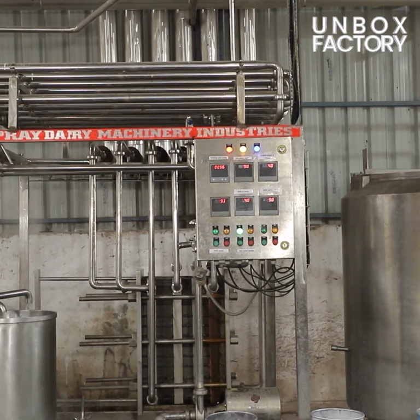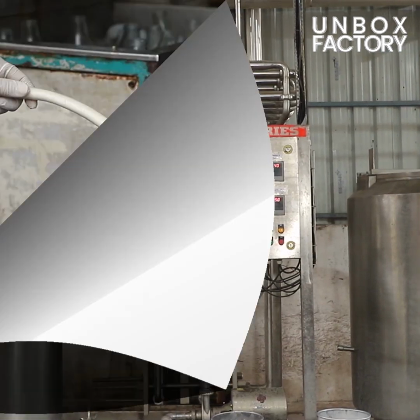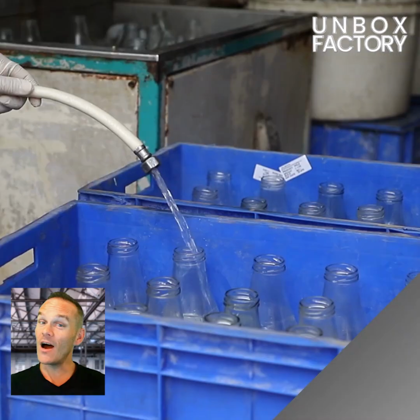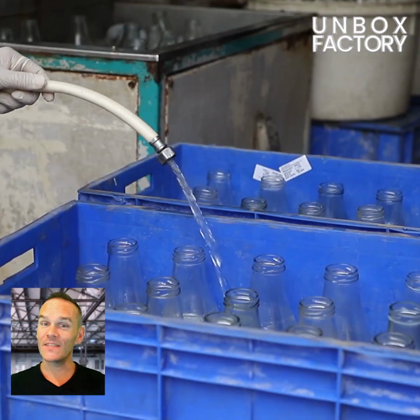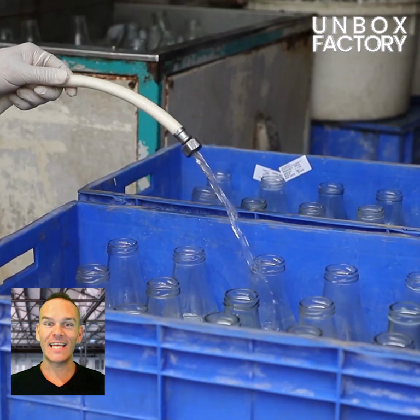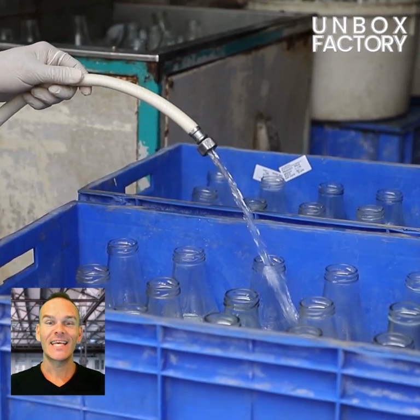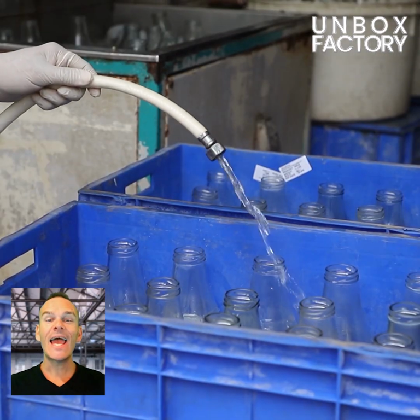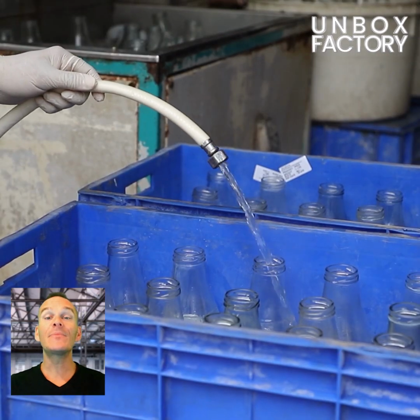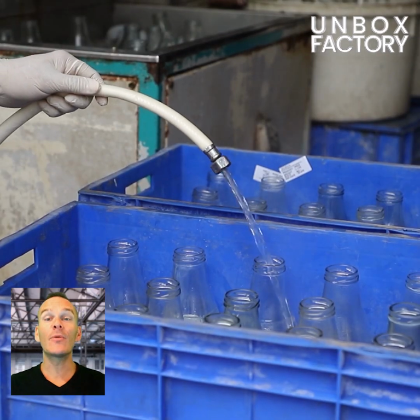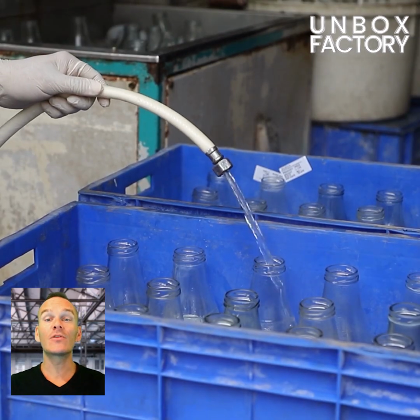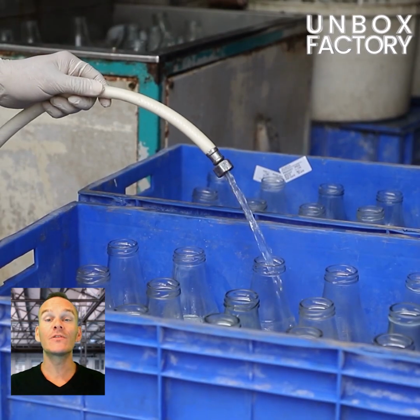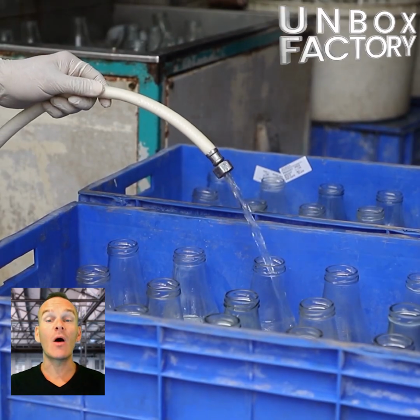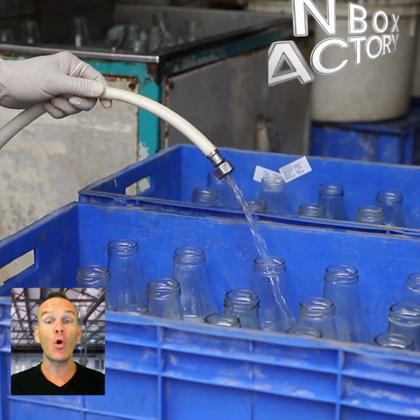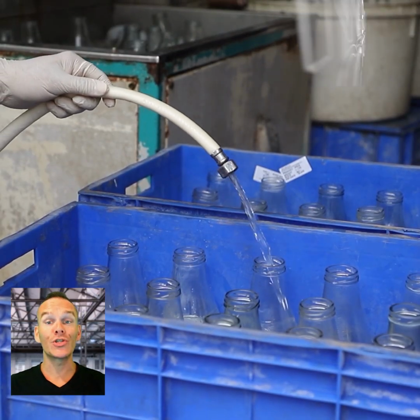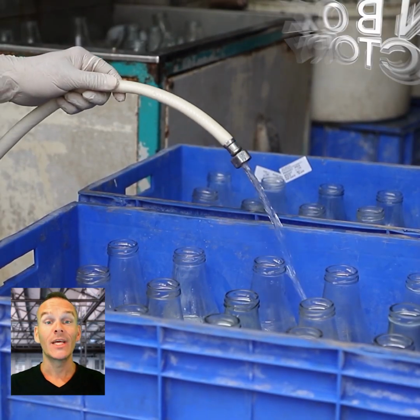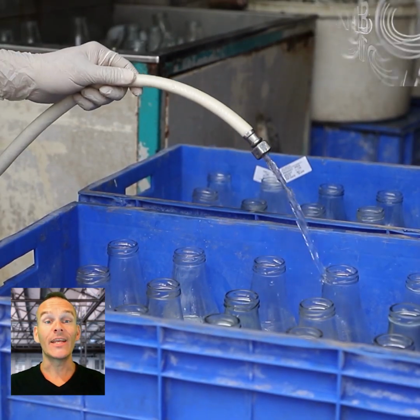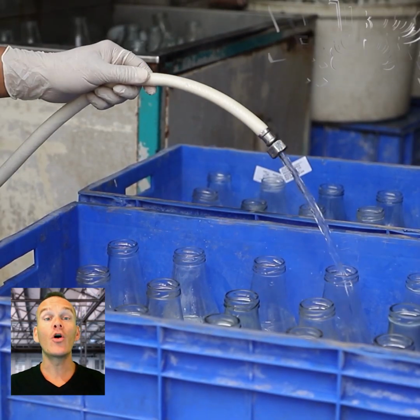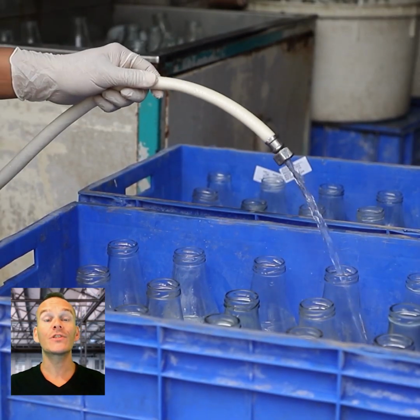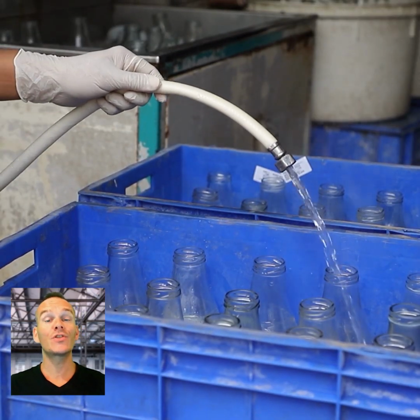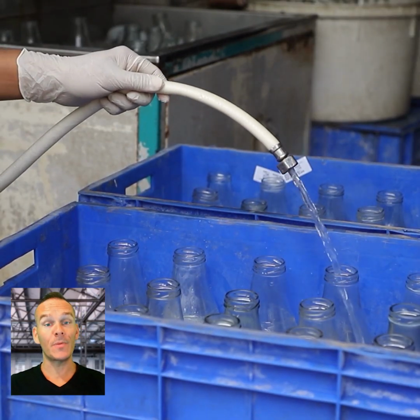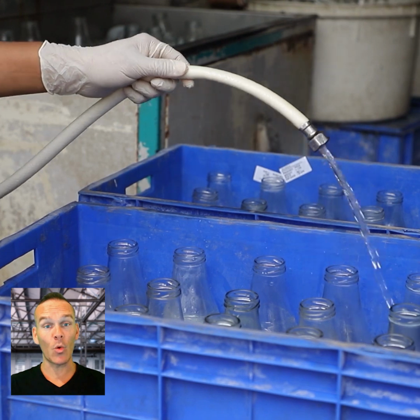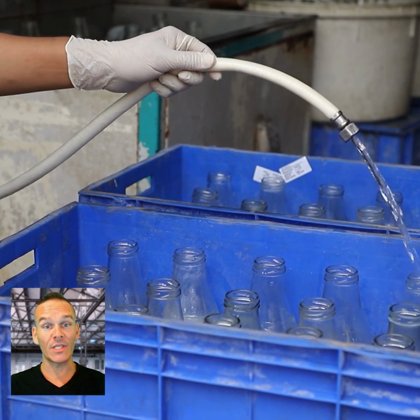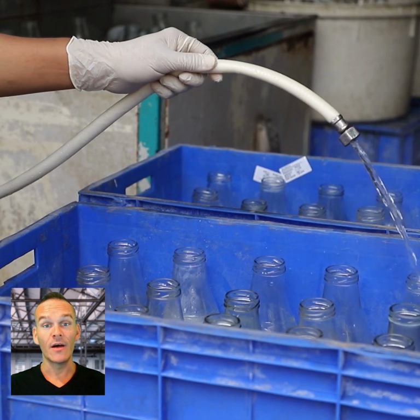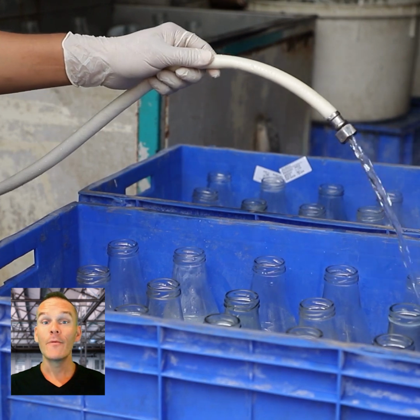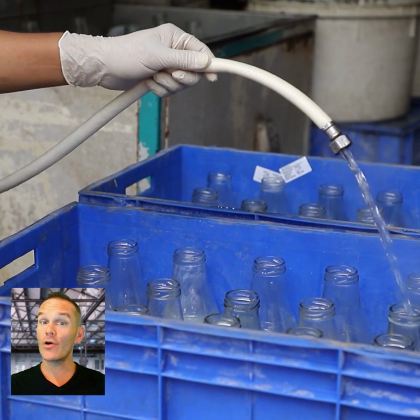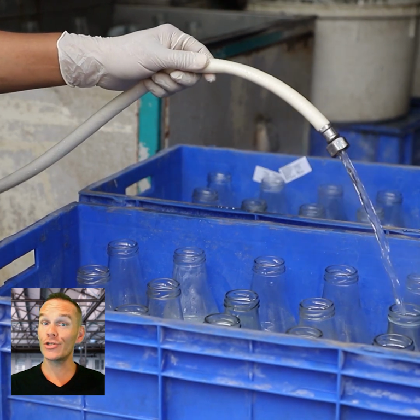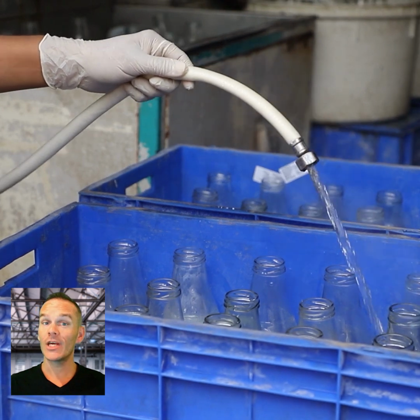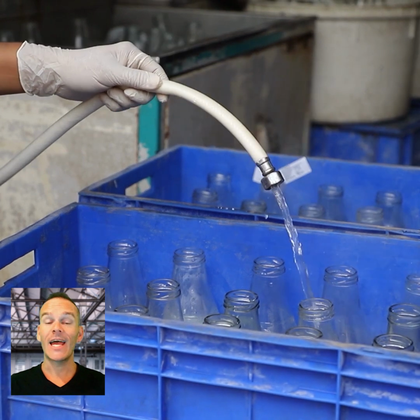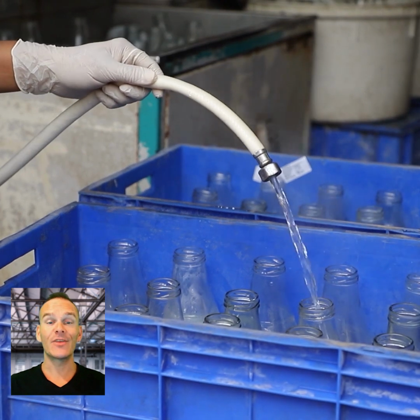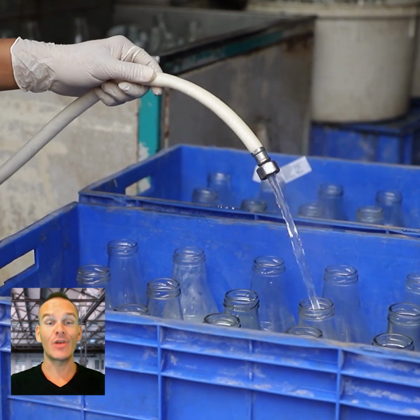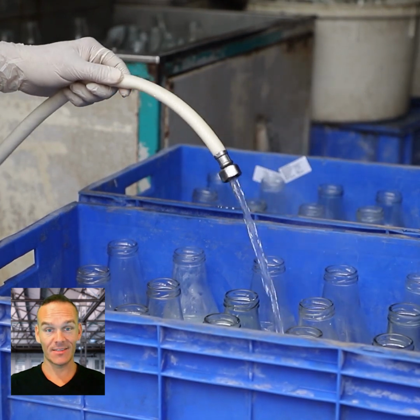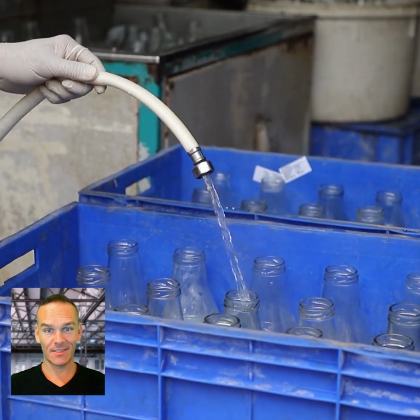After that, empty bottles are washed in hot soapy water, brushed and rinsed.